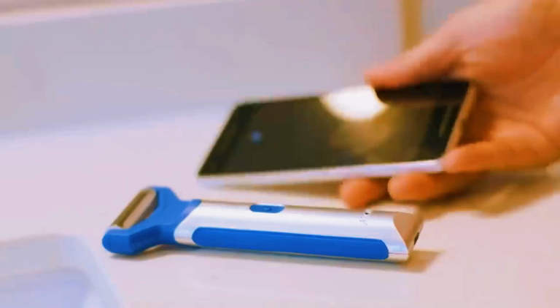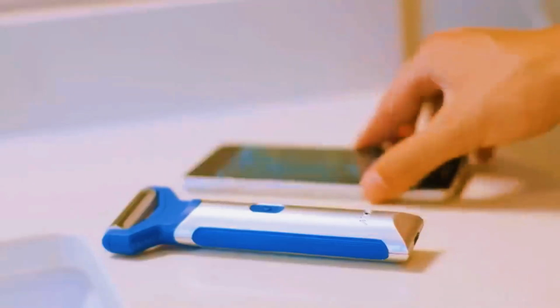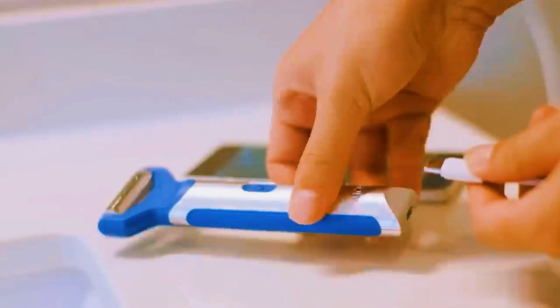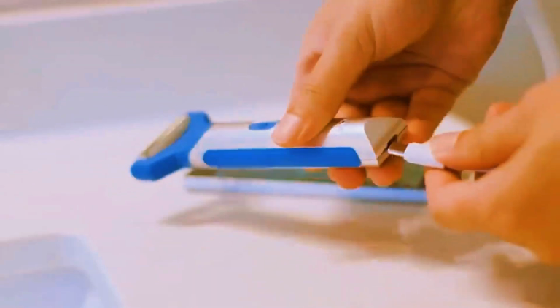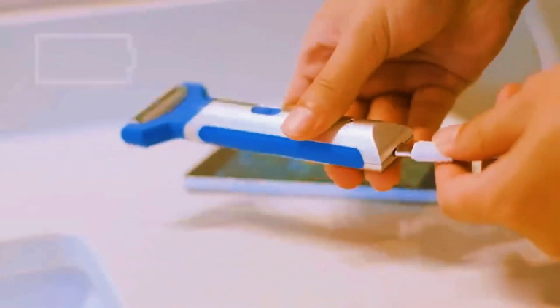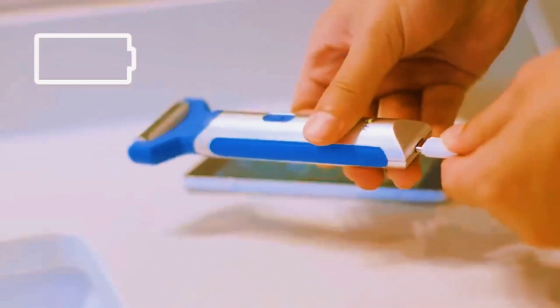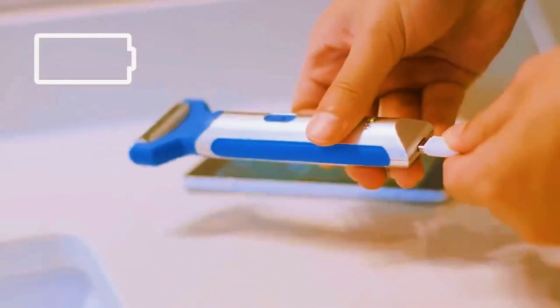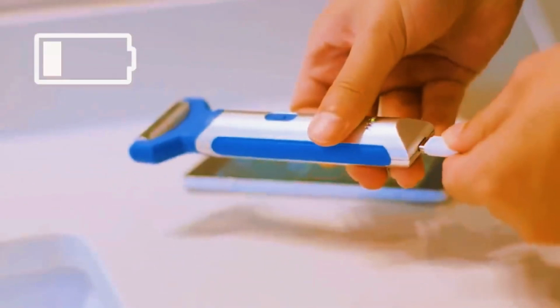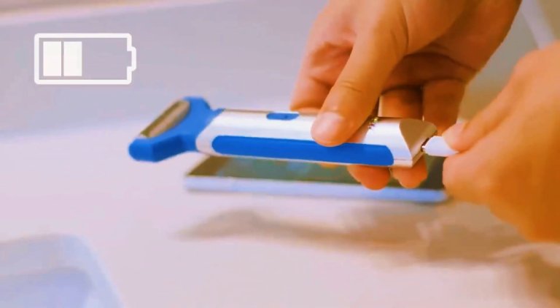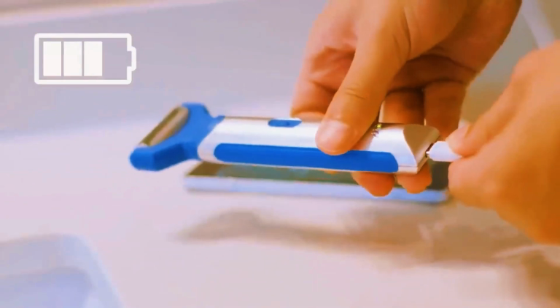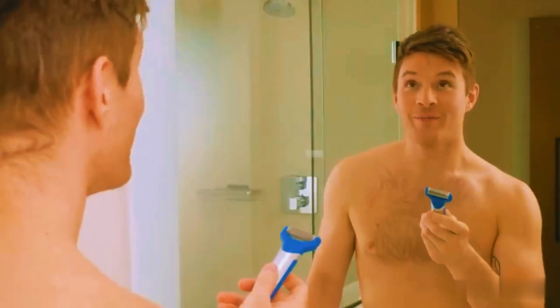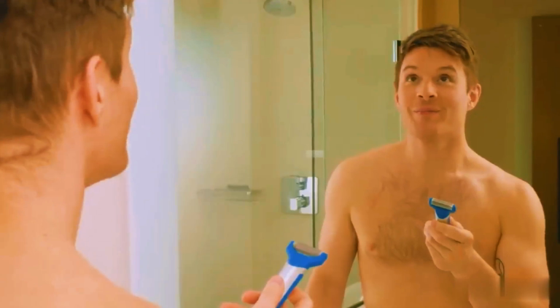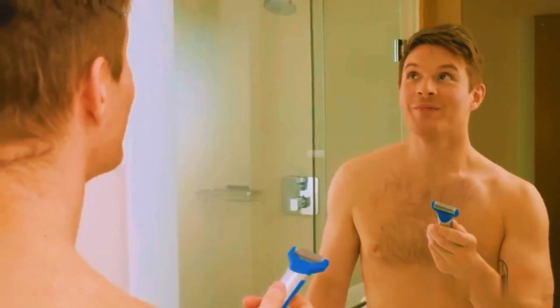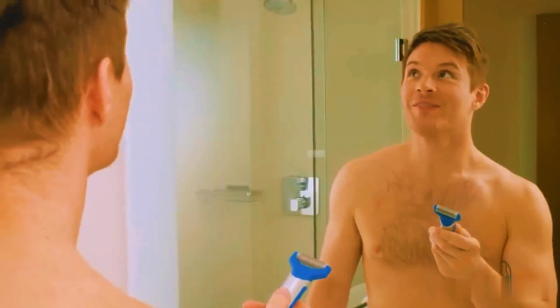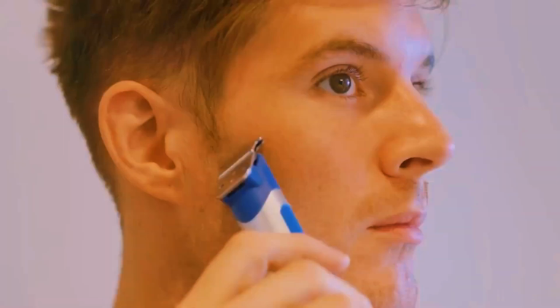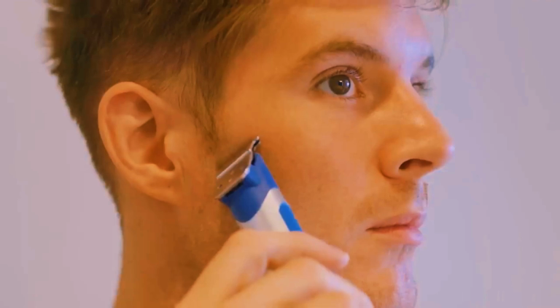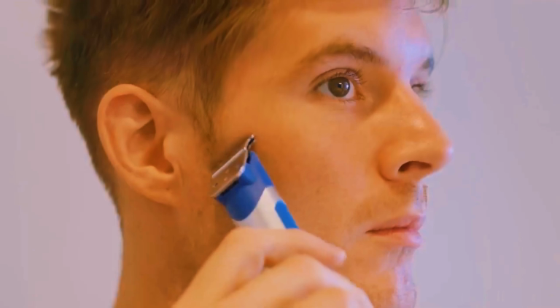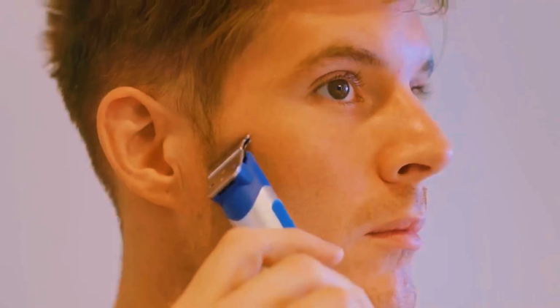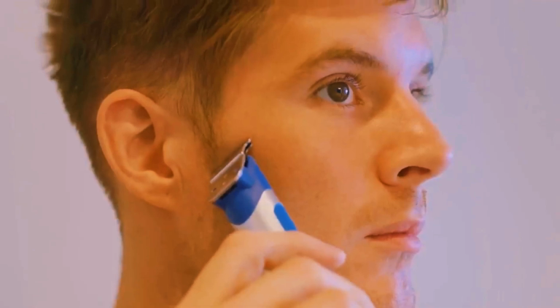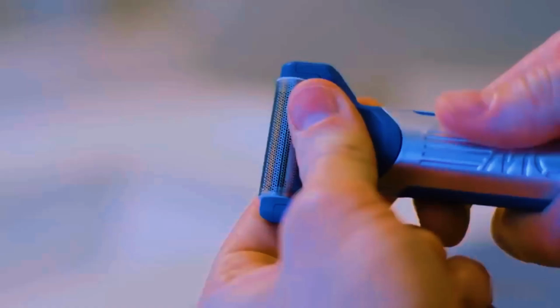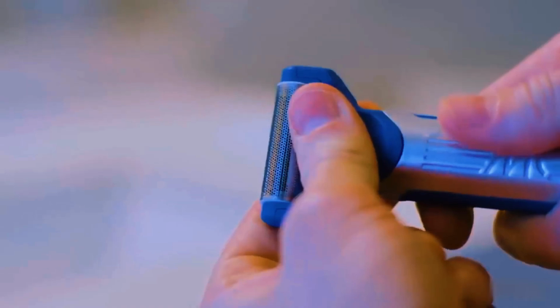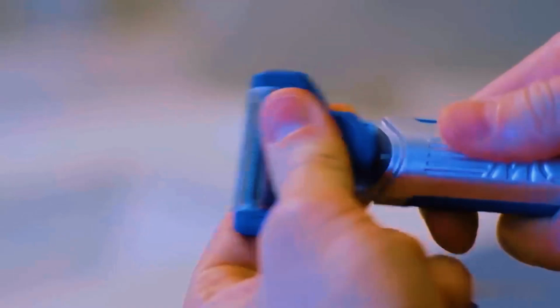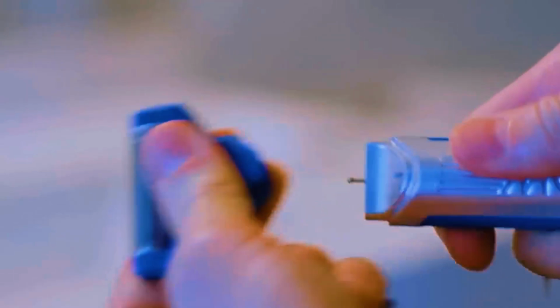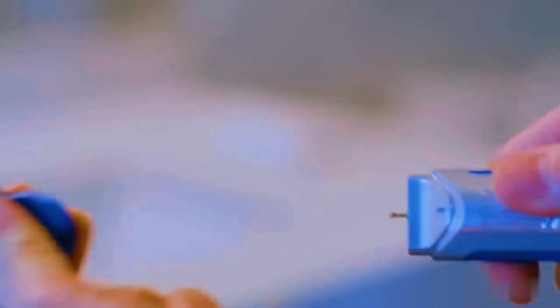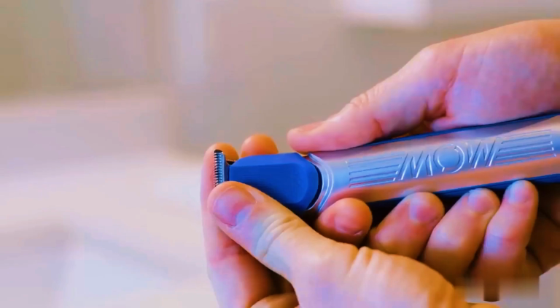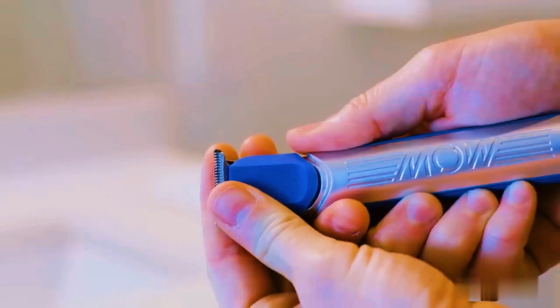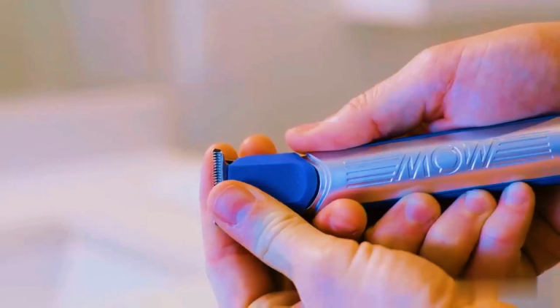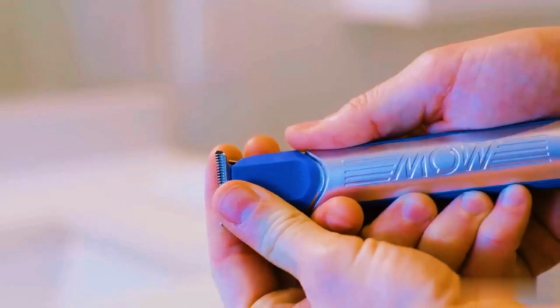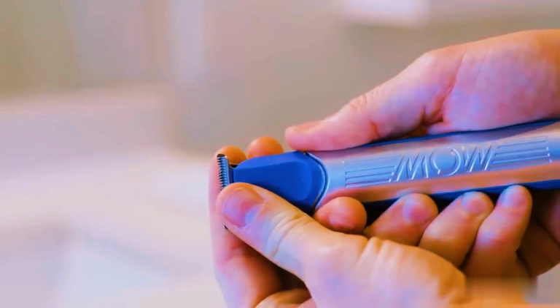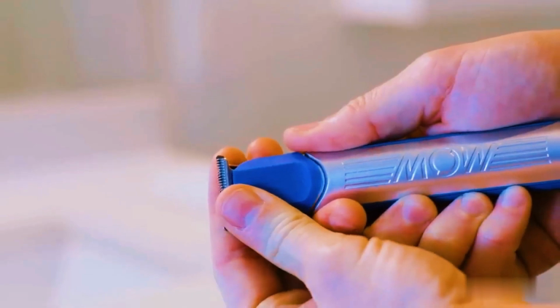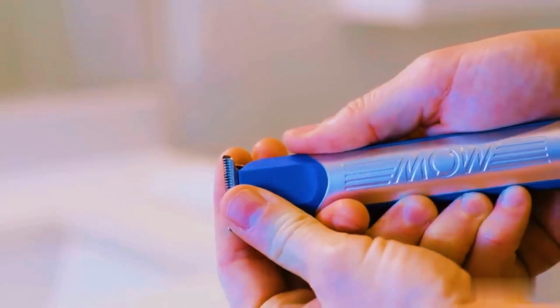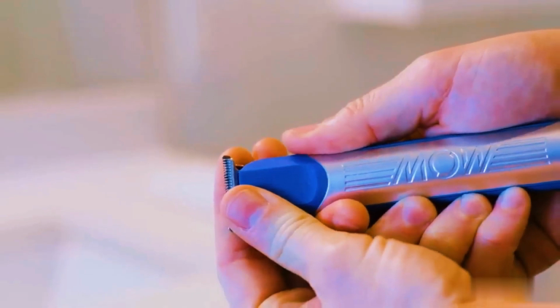Need a trim? No worries. Just swap the attachment for the trimmer. And remember to clean the roller attachment after use.